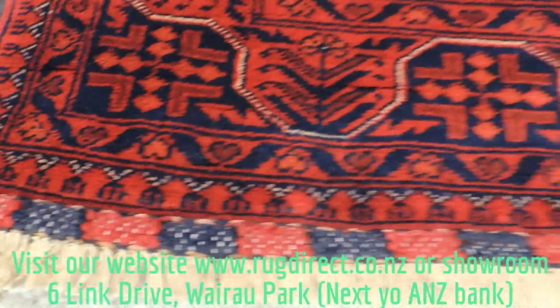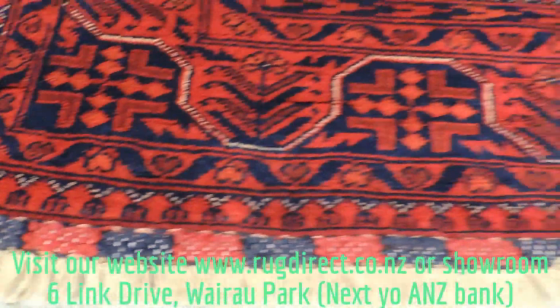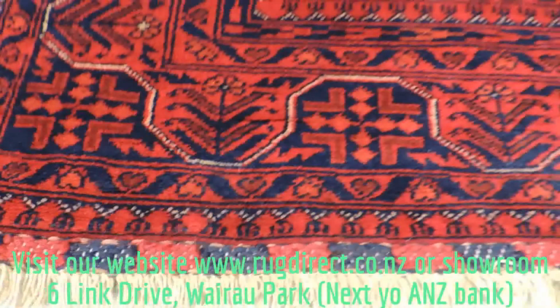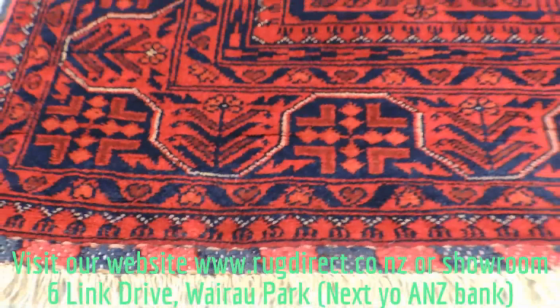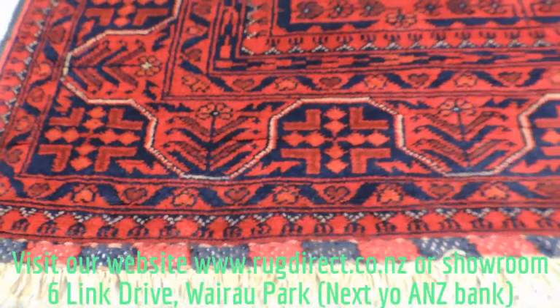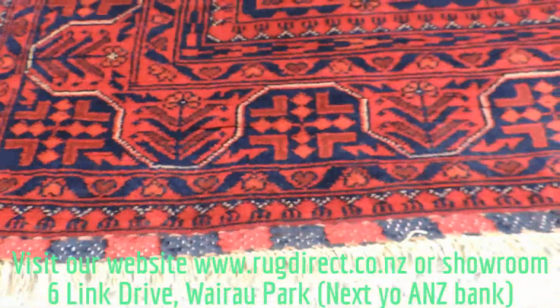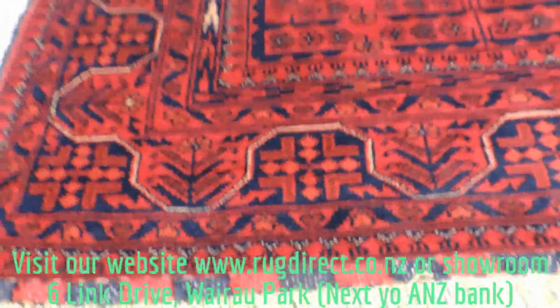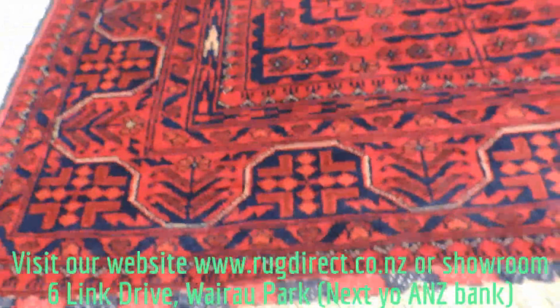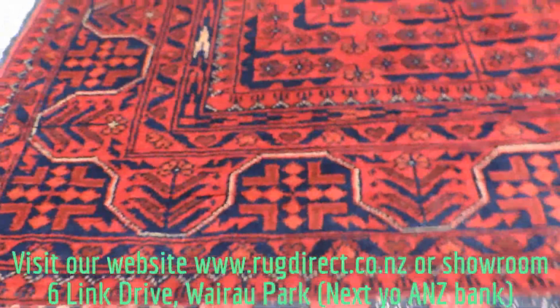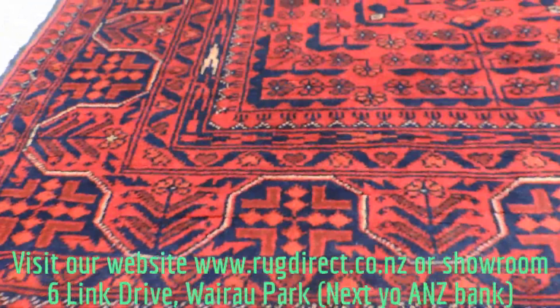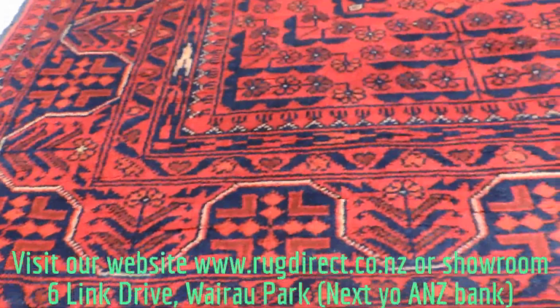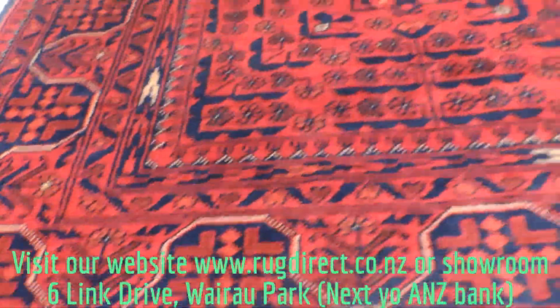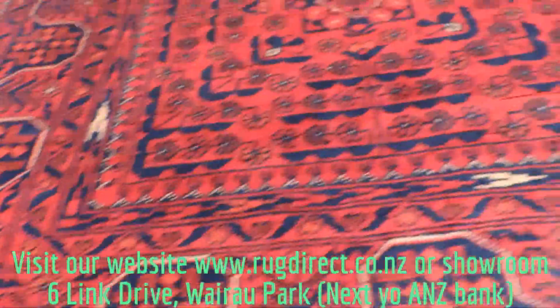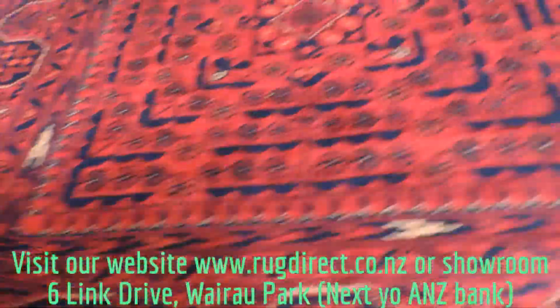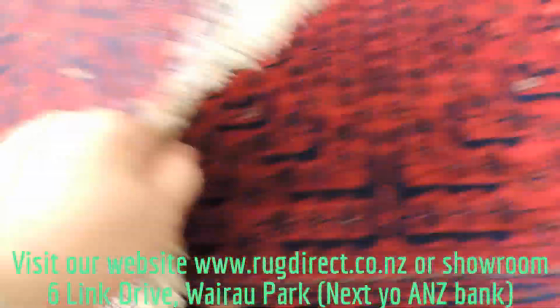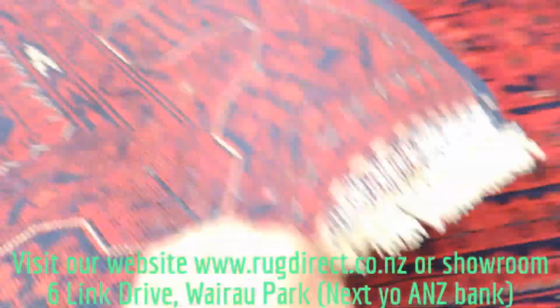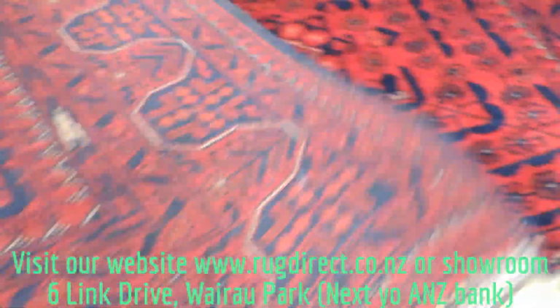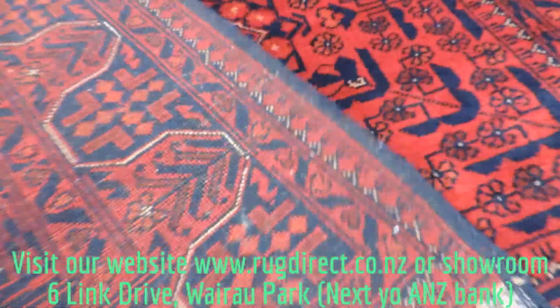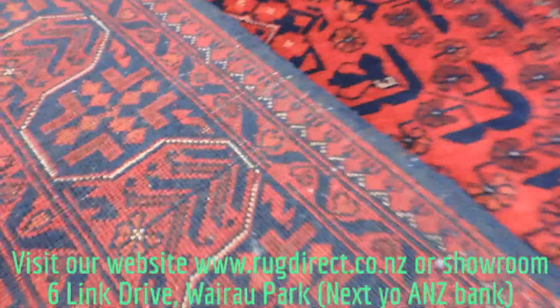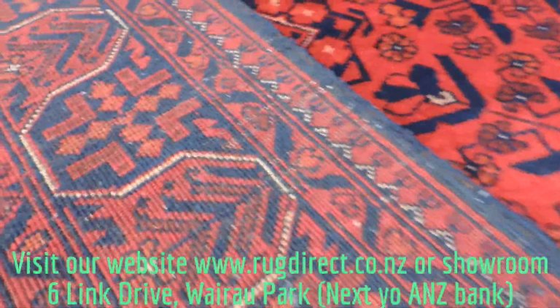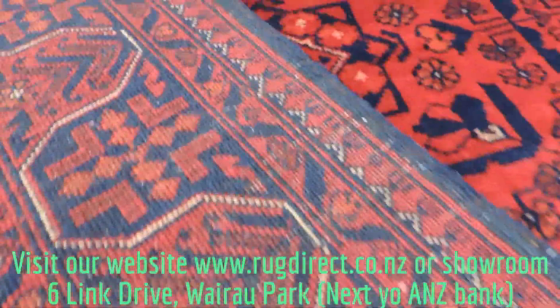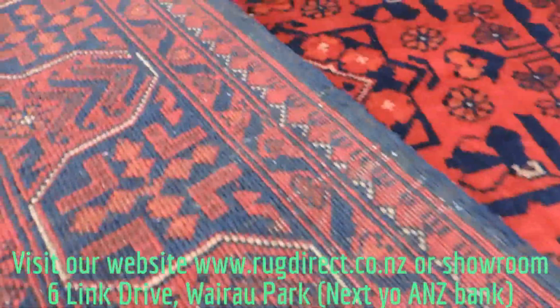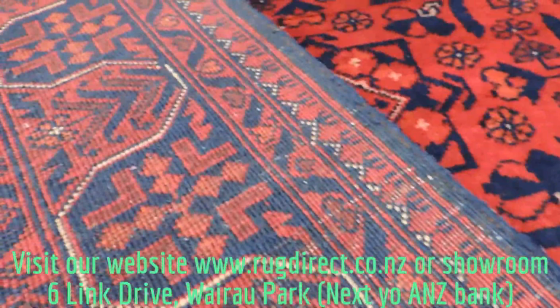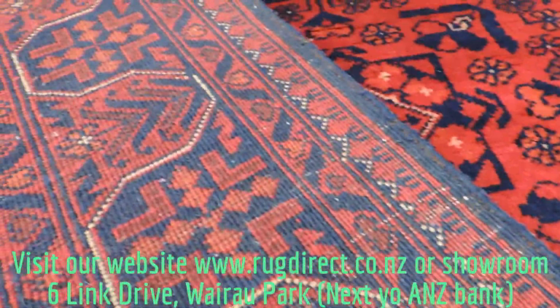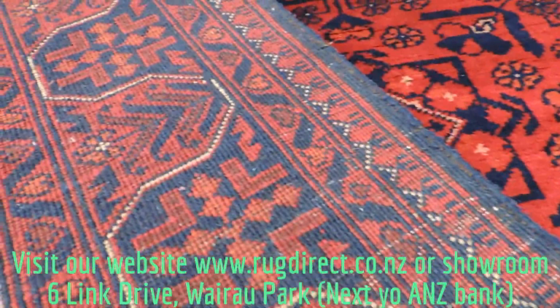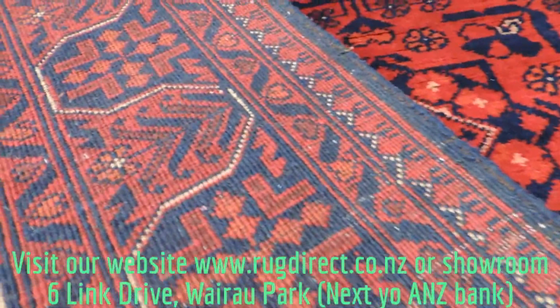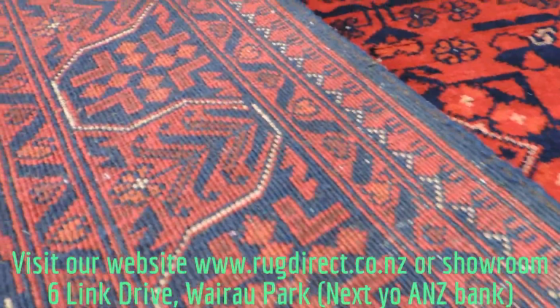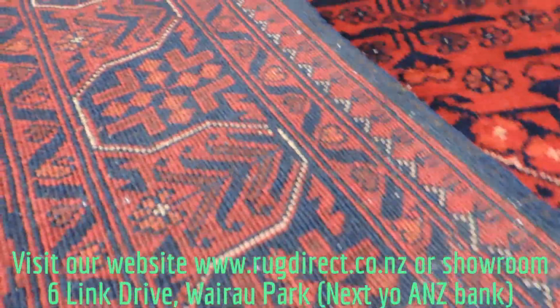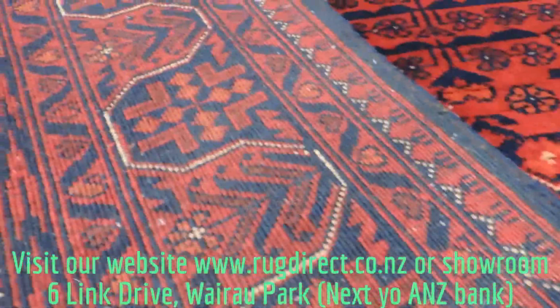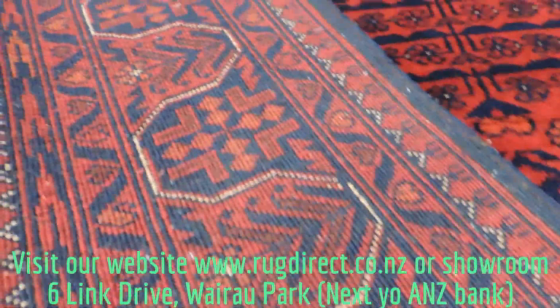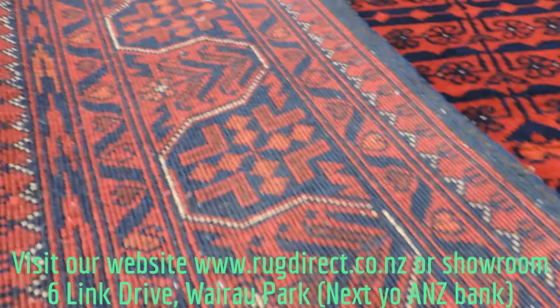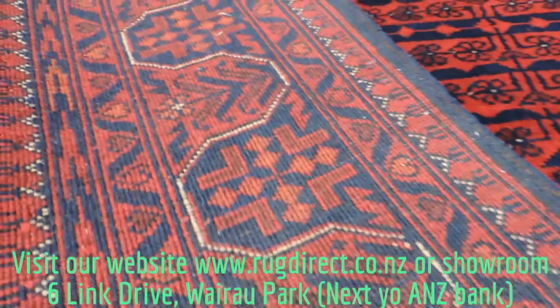I'll also show you the back of the rug — you can see the knots. It's very consistent, very fine weave.